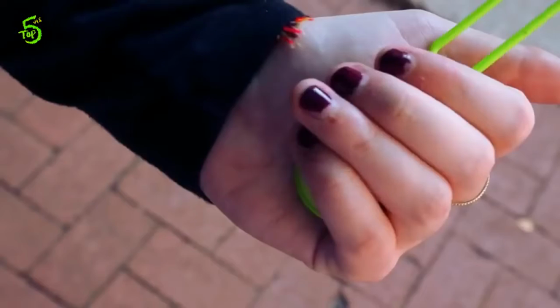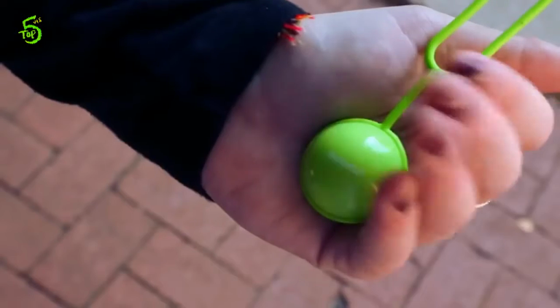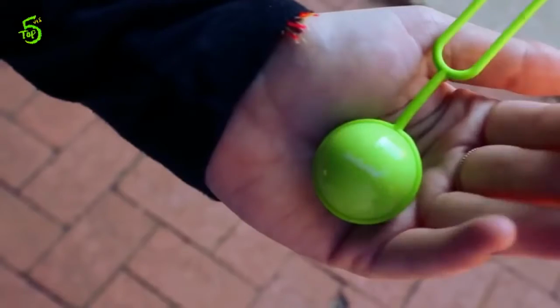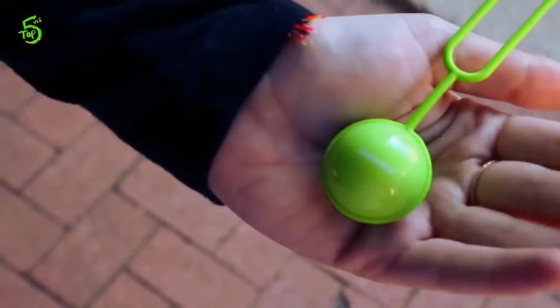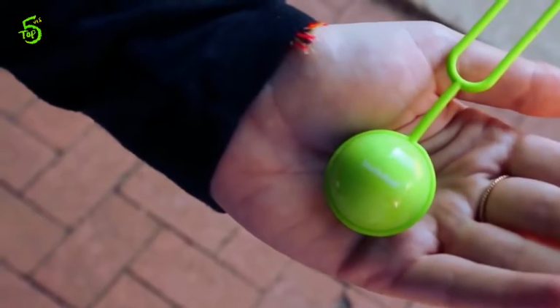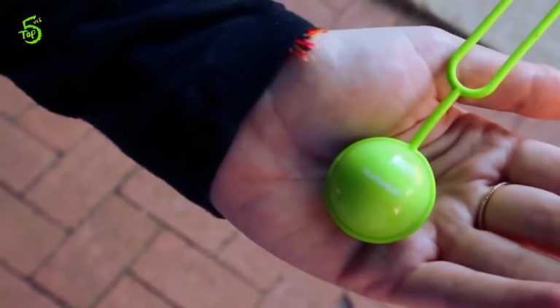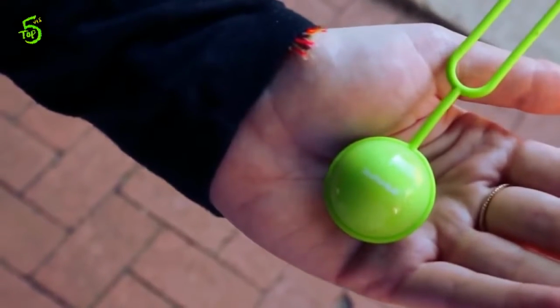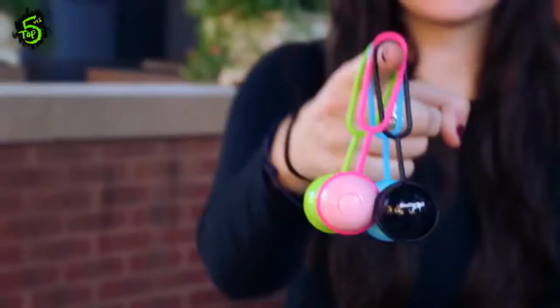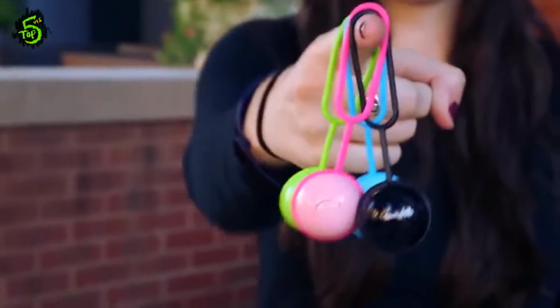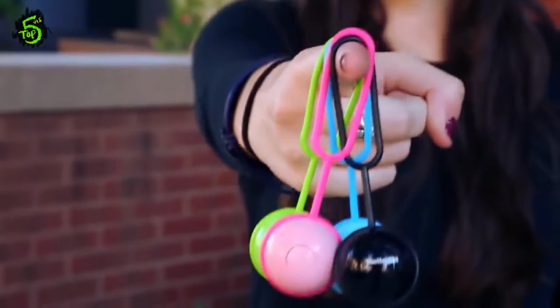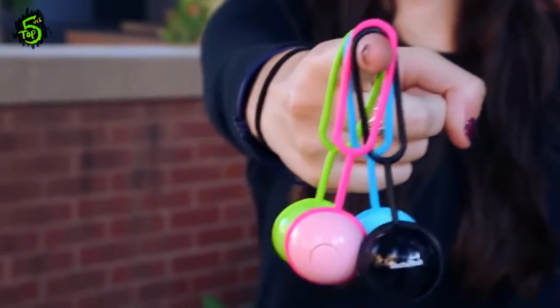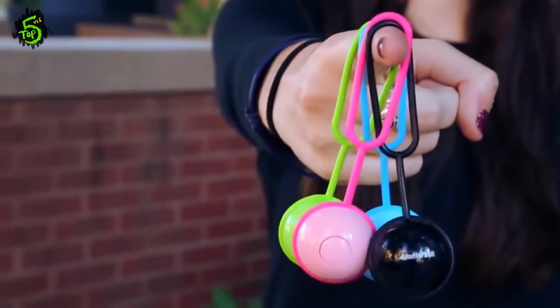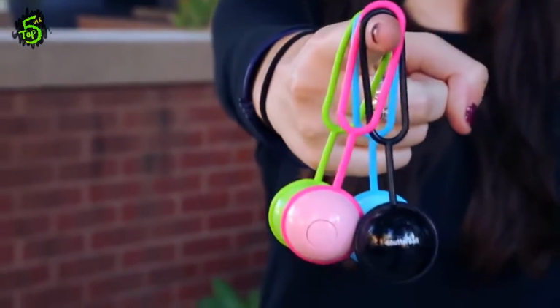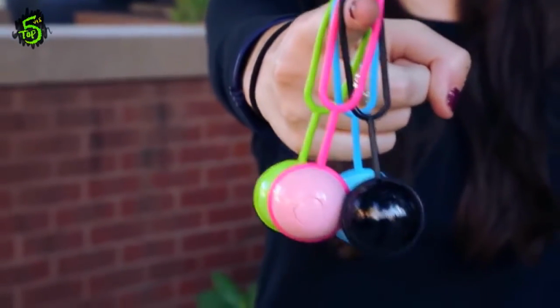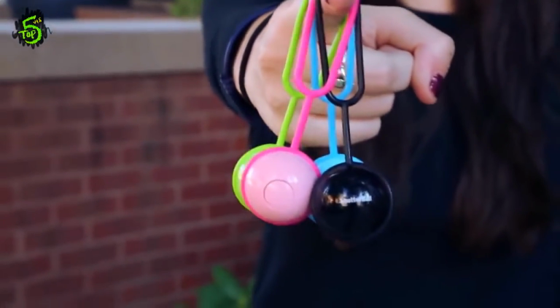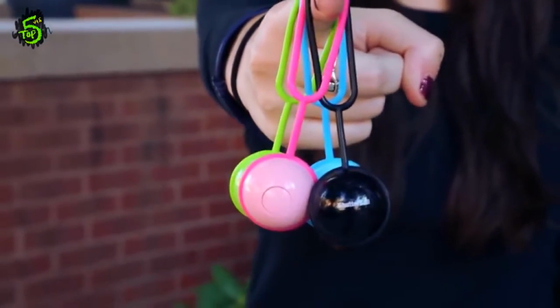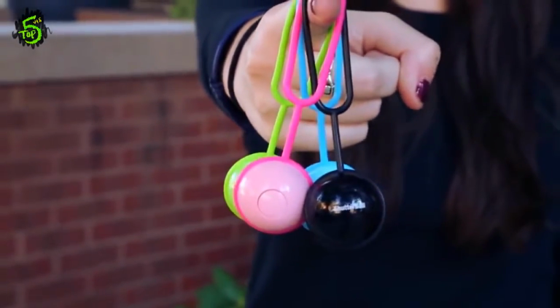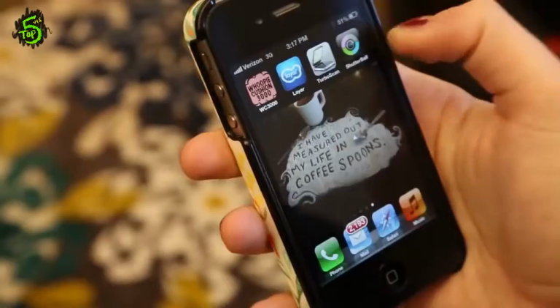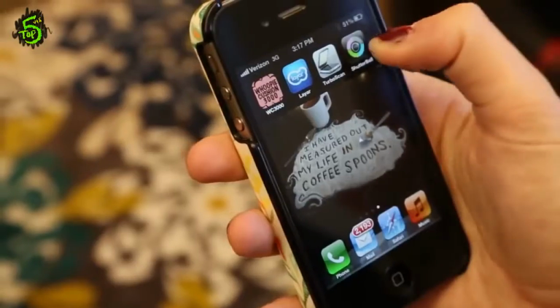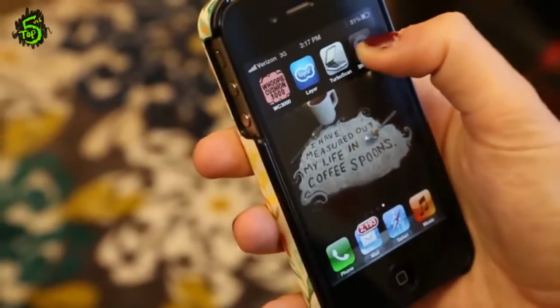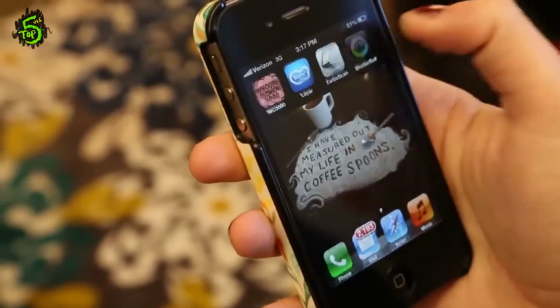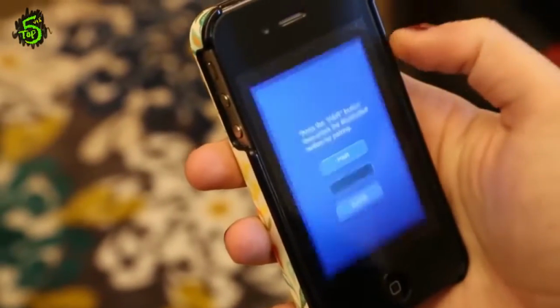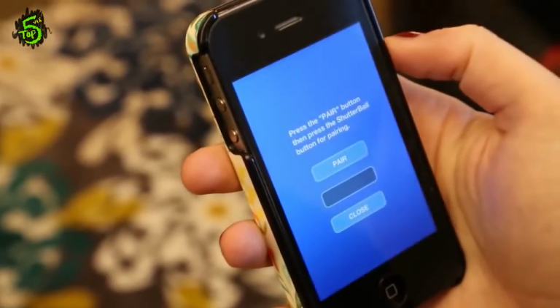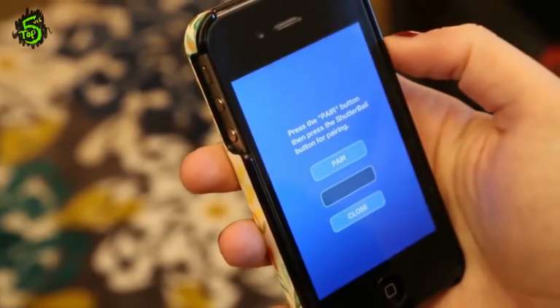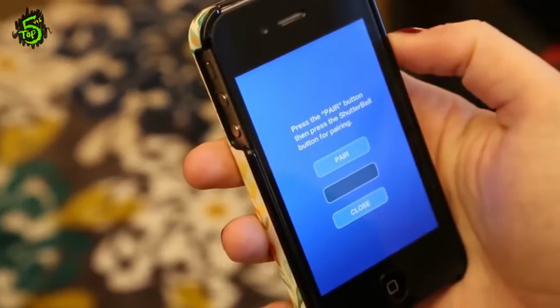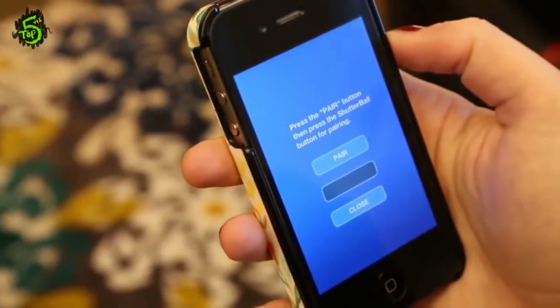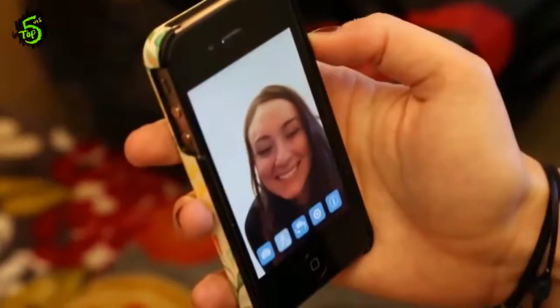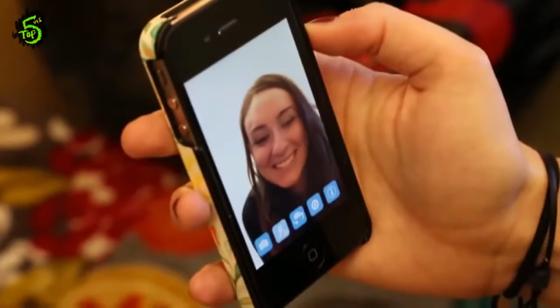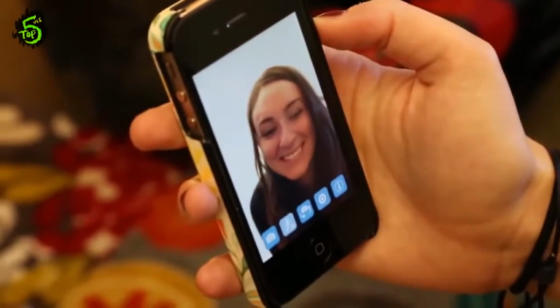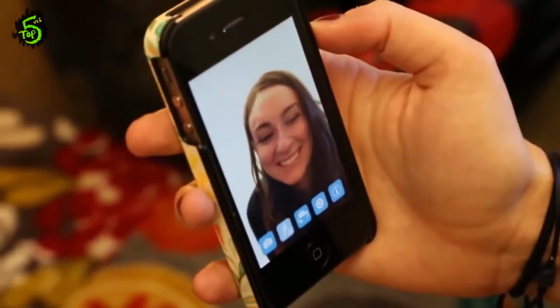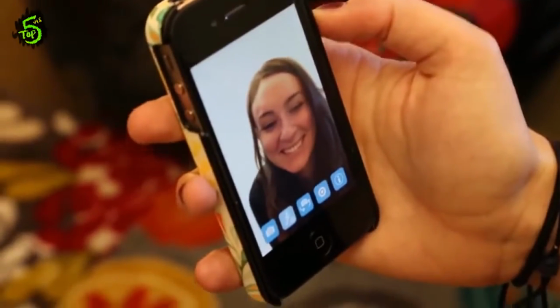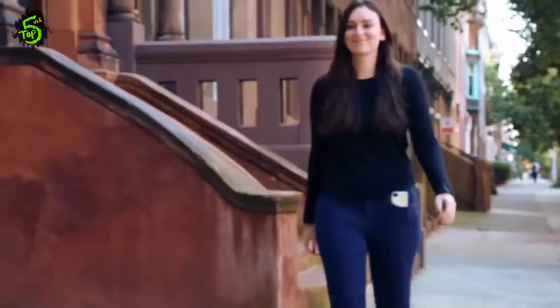This is Shutterball. It's a remote shutter for your smartphone camera. Just pair your Shutterball with the free Shutterball app via Bluetooth.